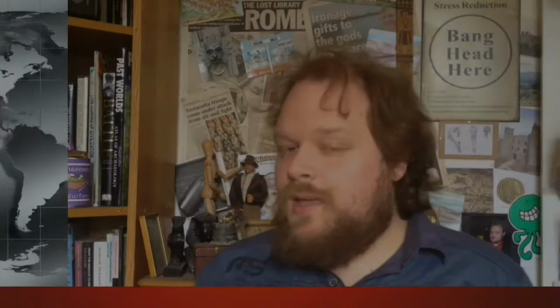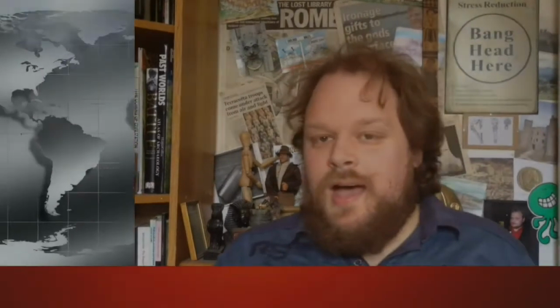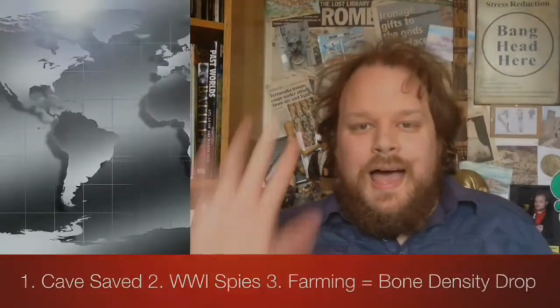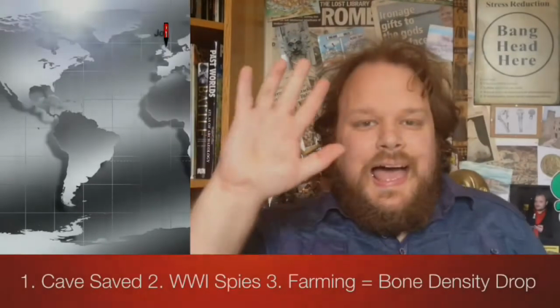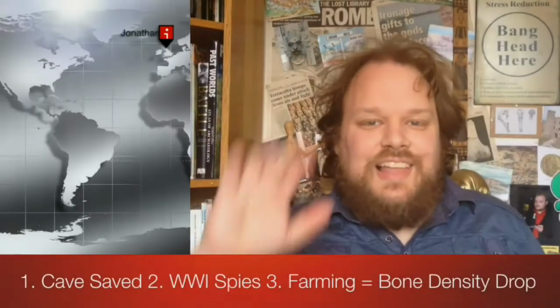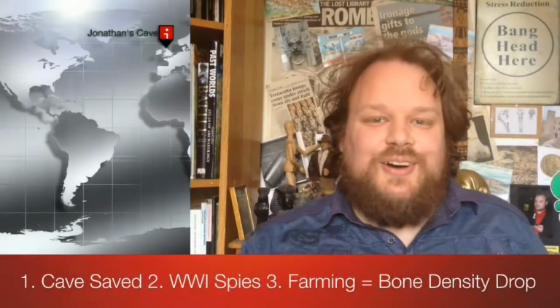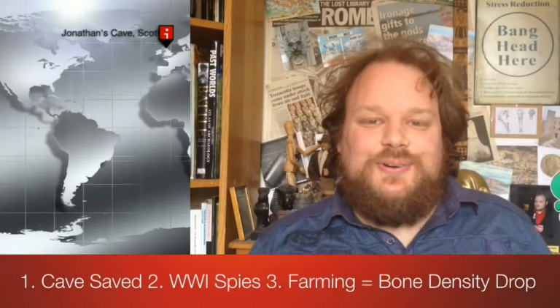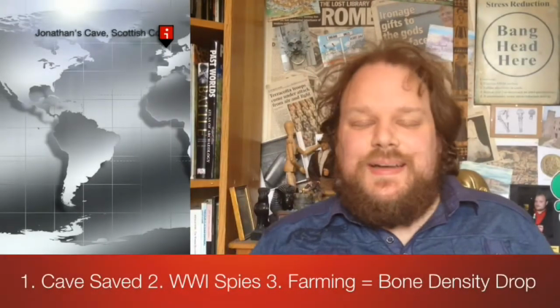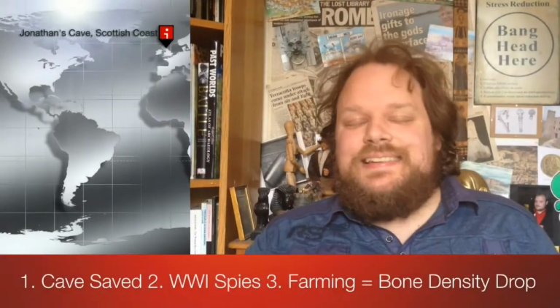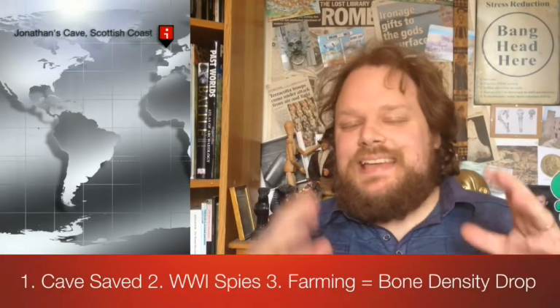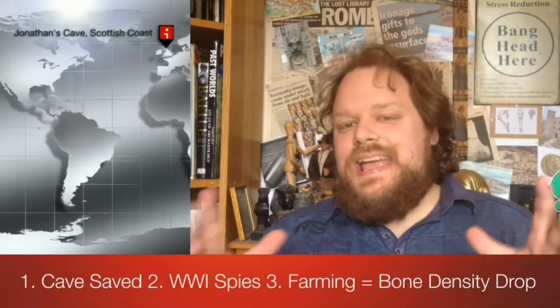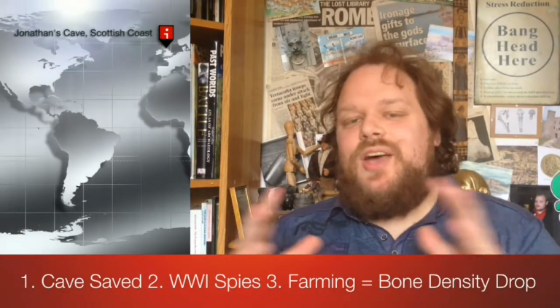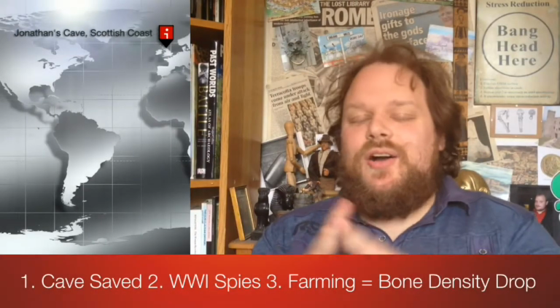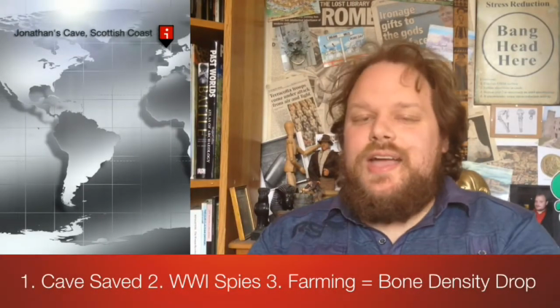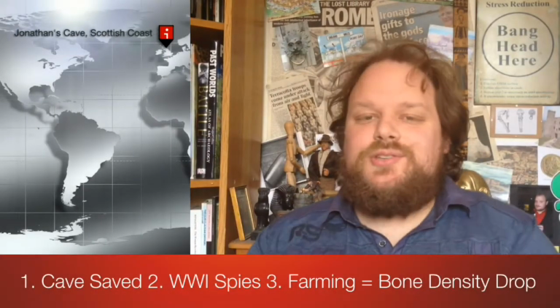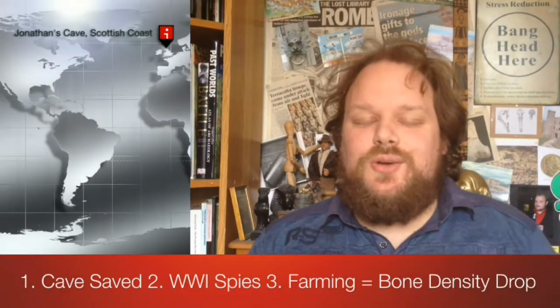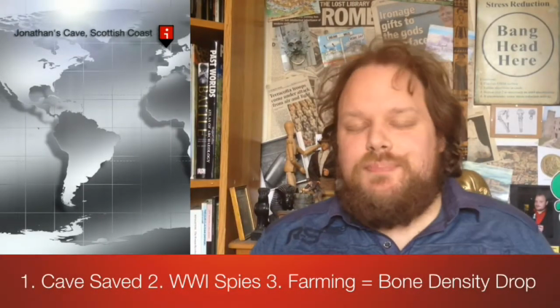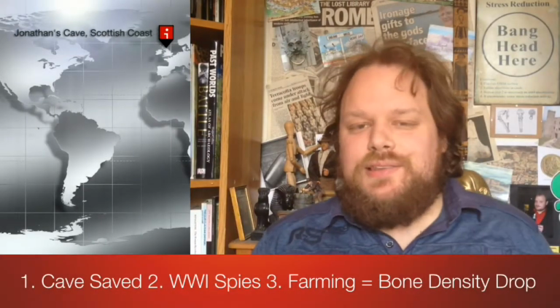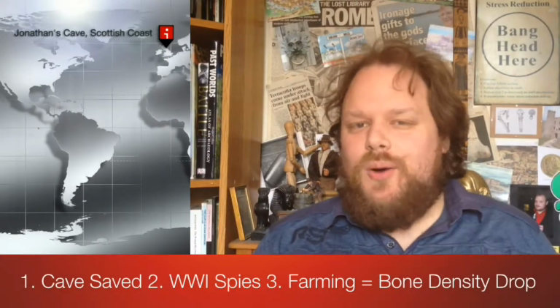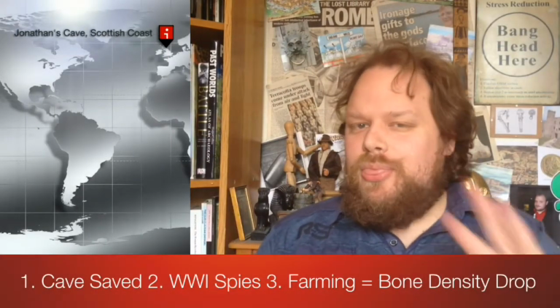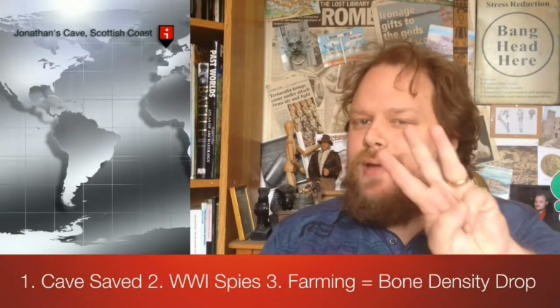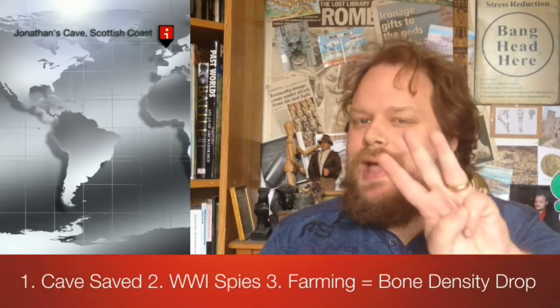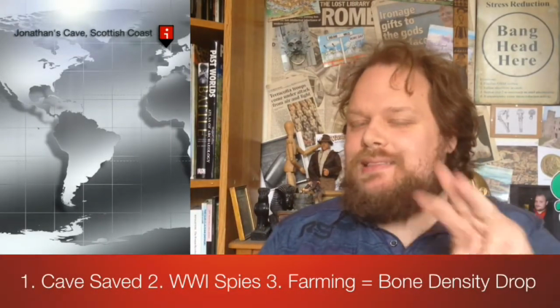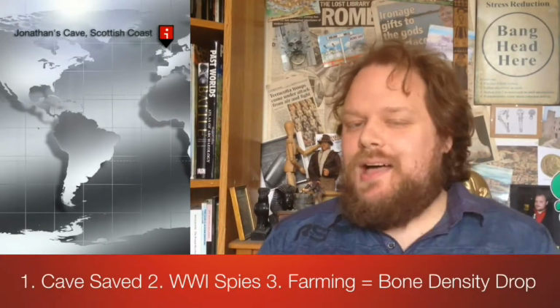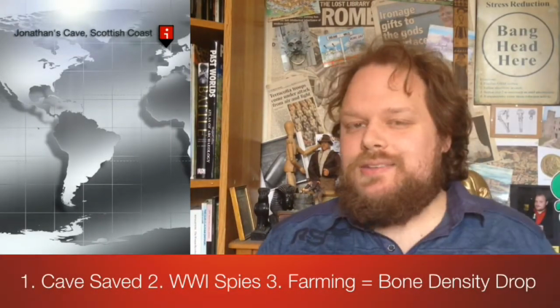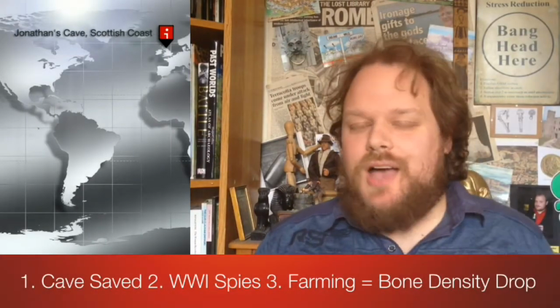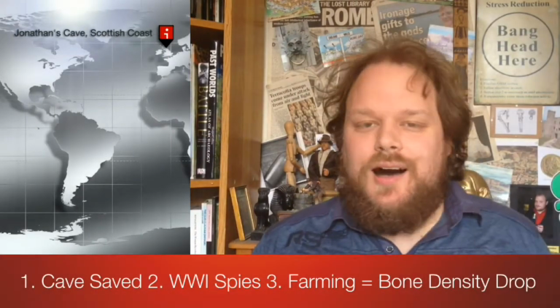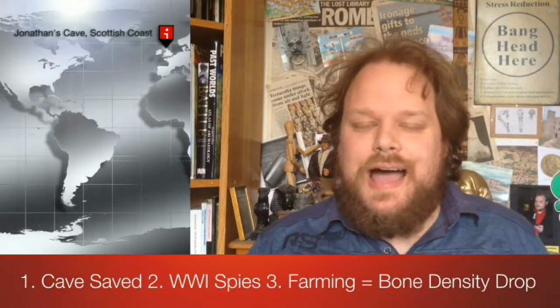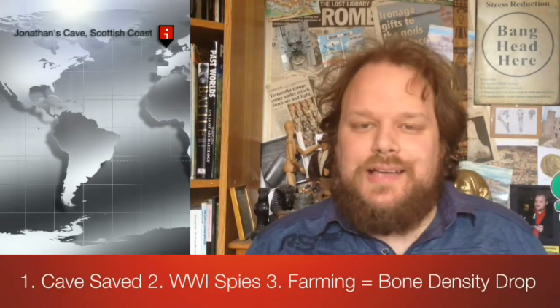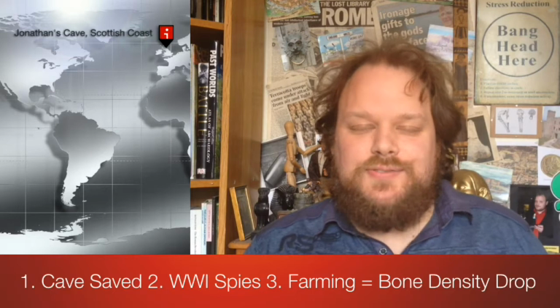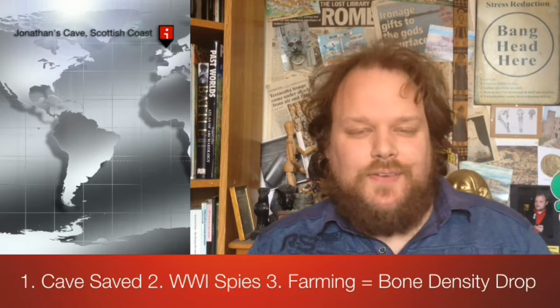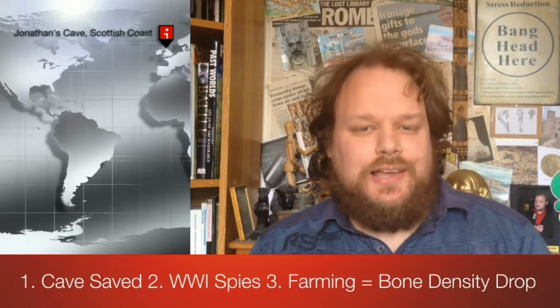Hello, in today's RKO Scoop my top three headlines are as follows.